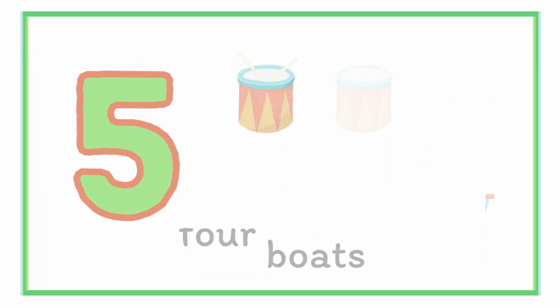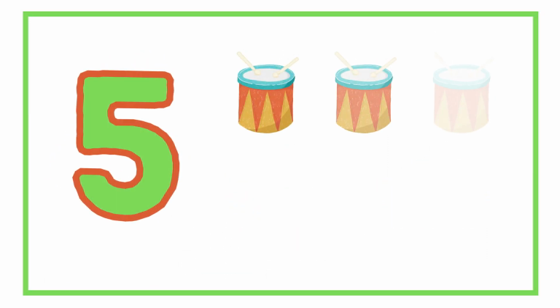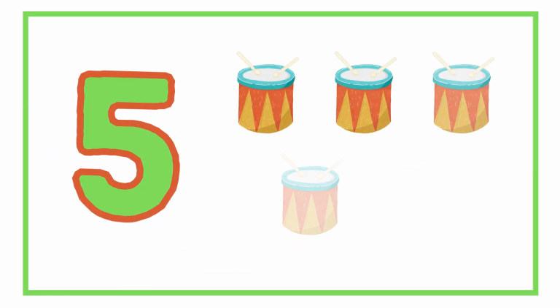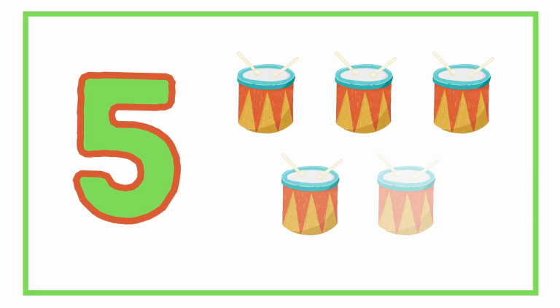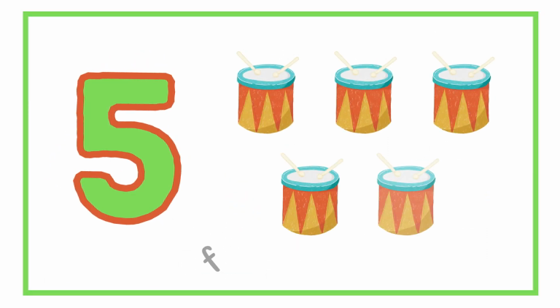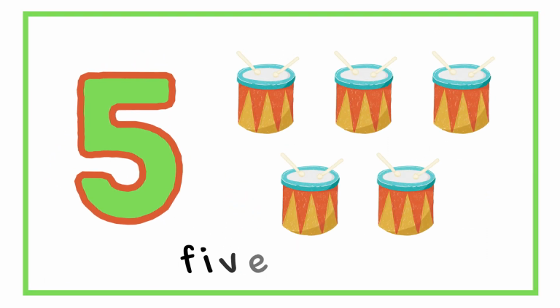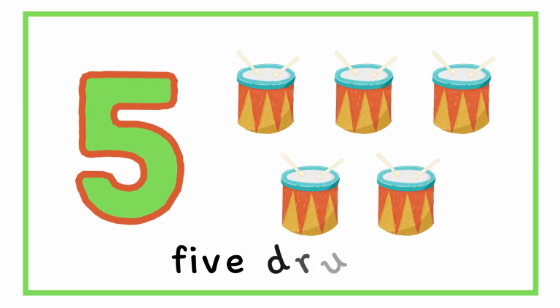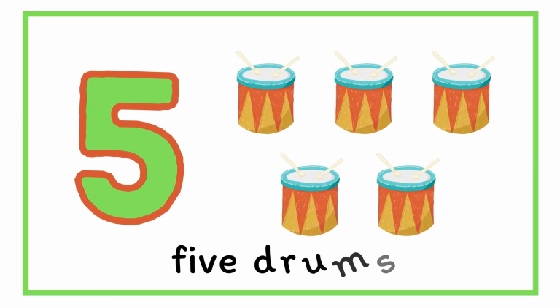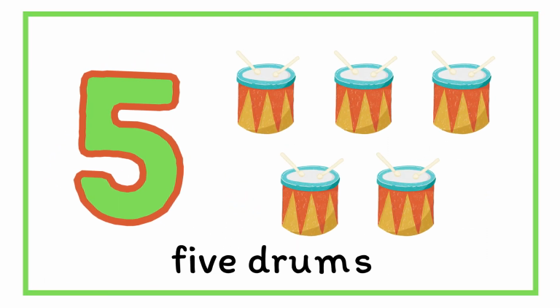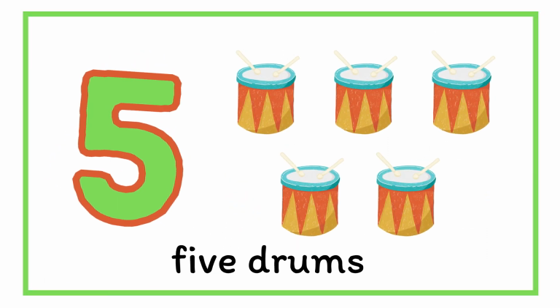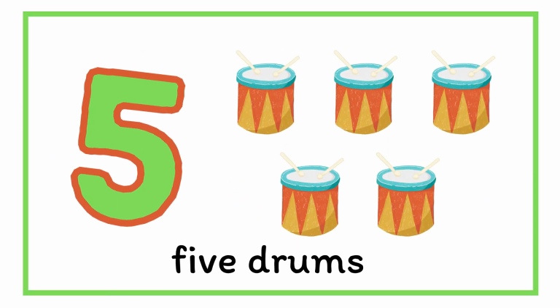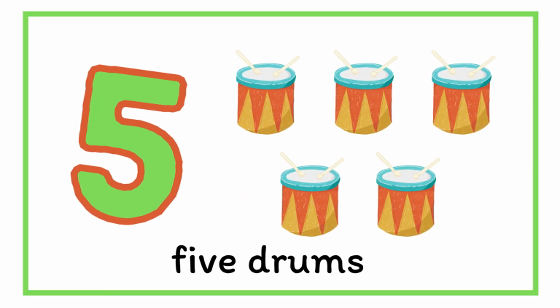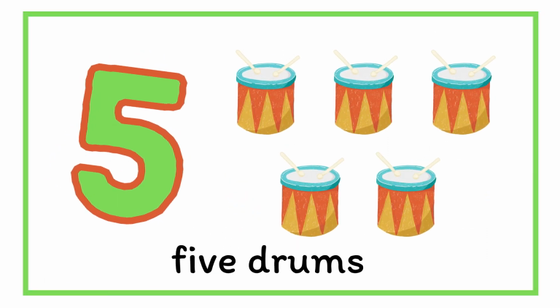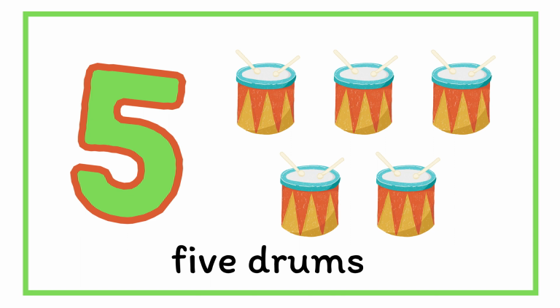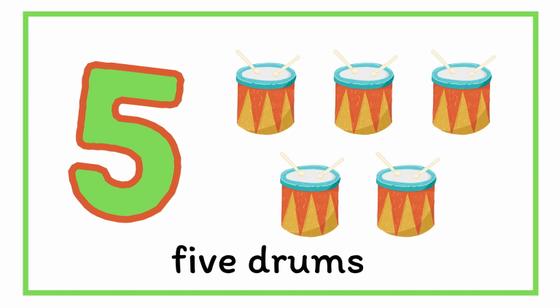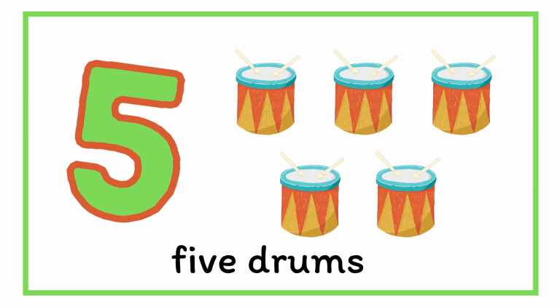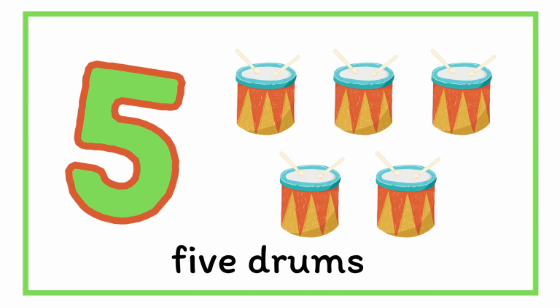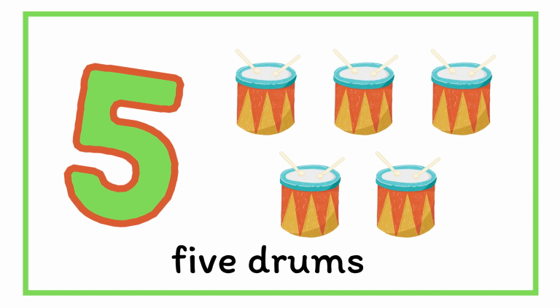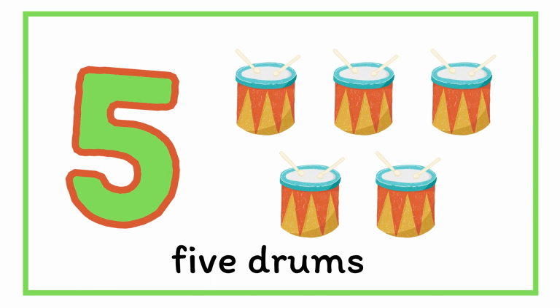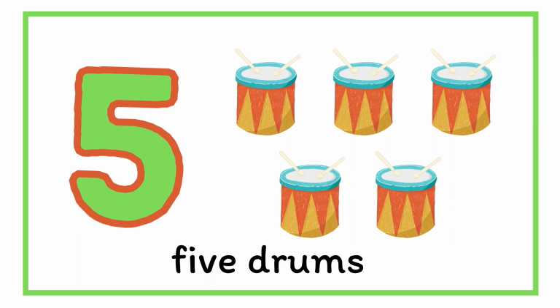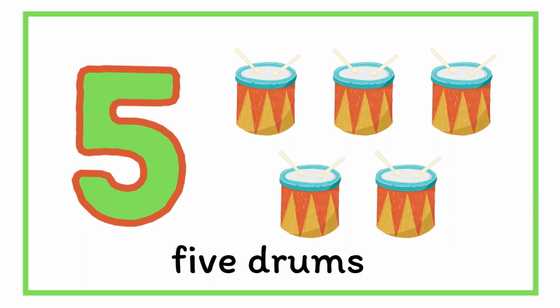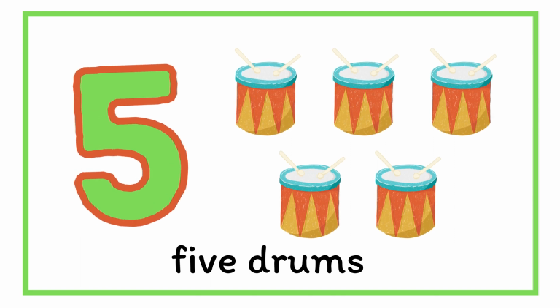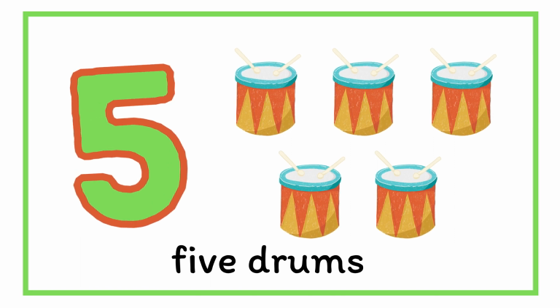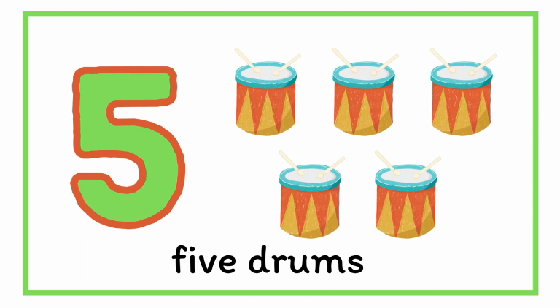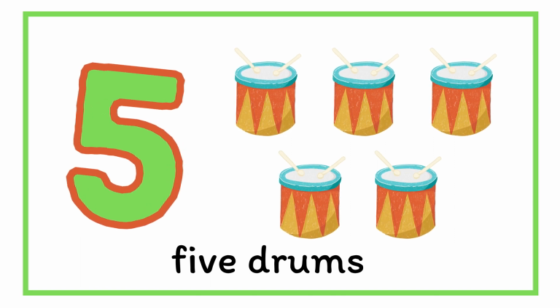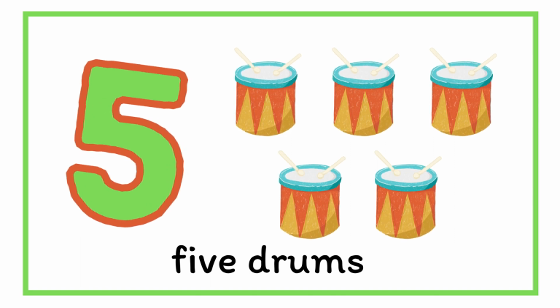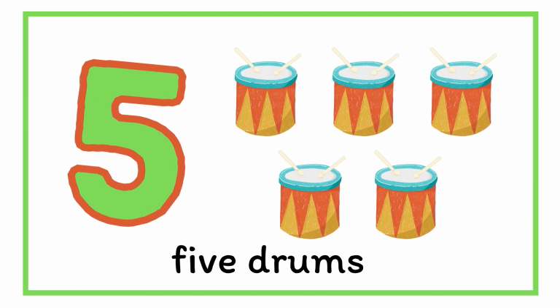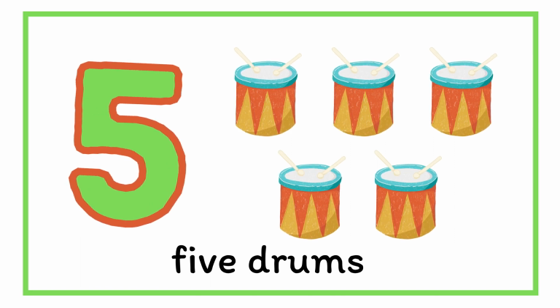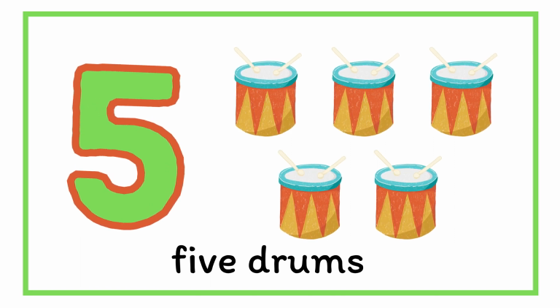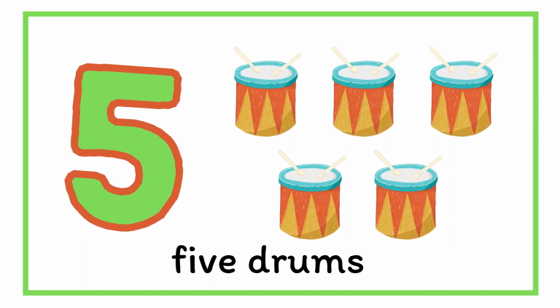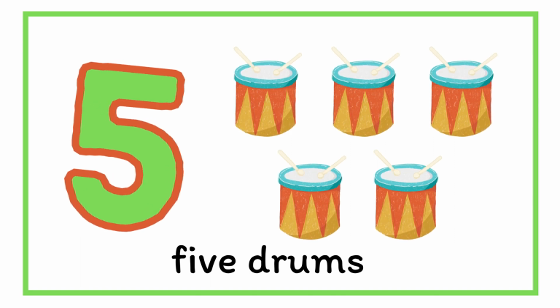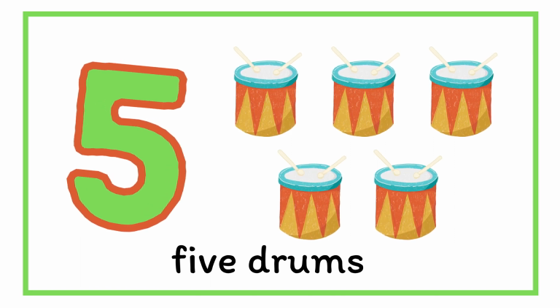Next number is five. Oh, can you hear it? There are five drums. Five.